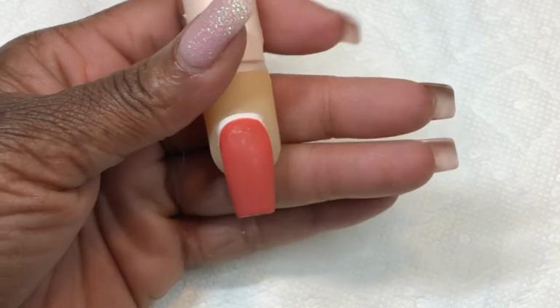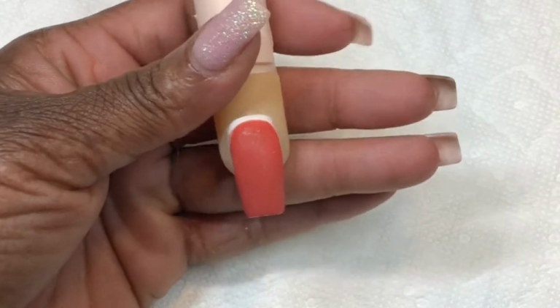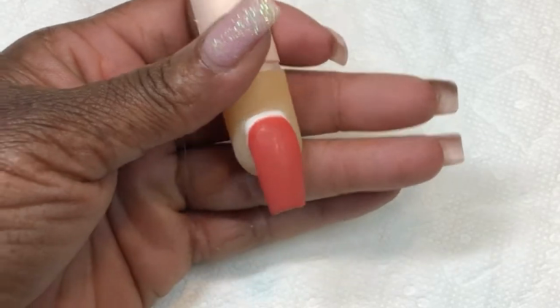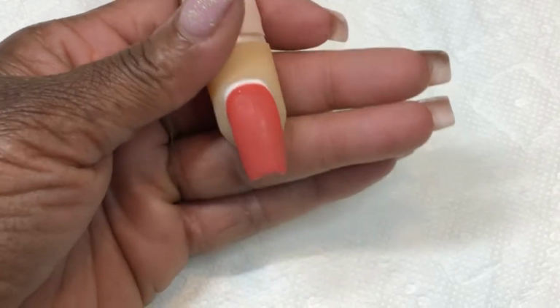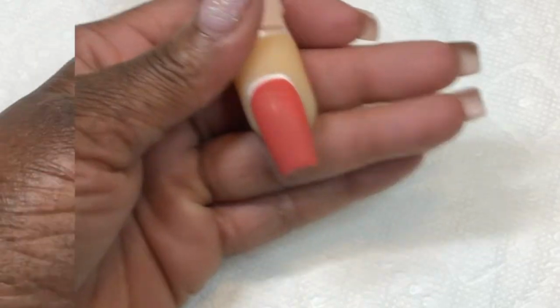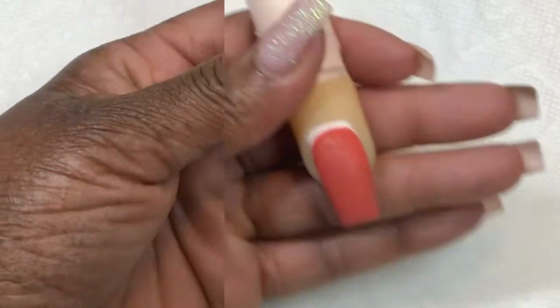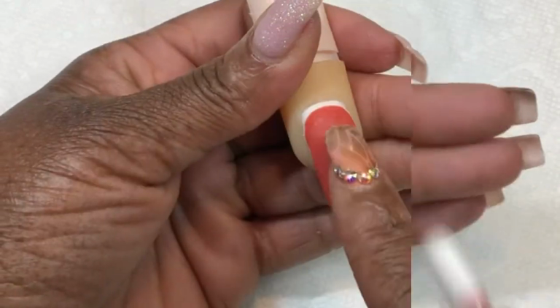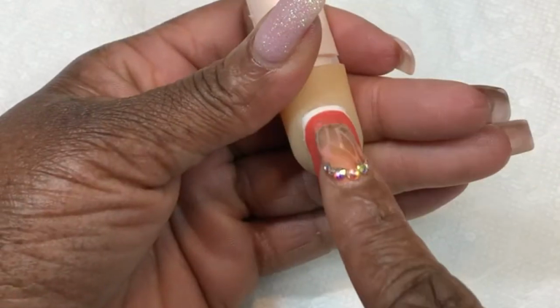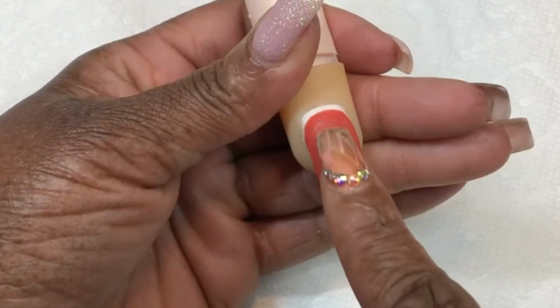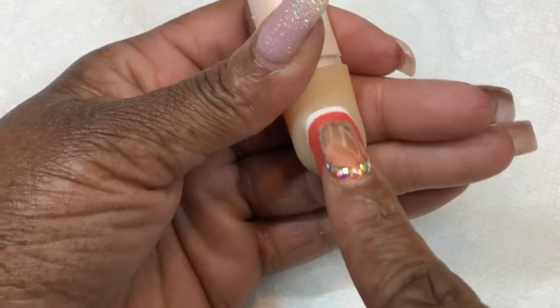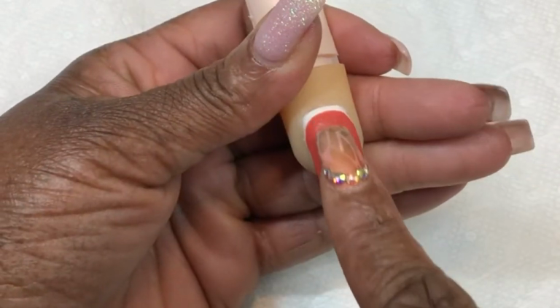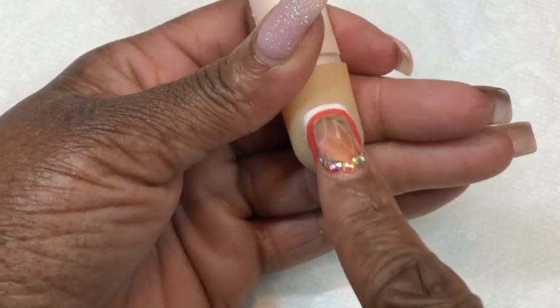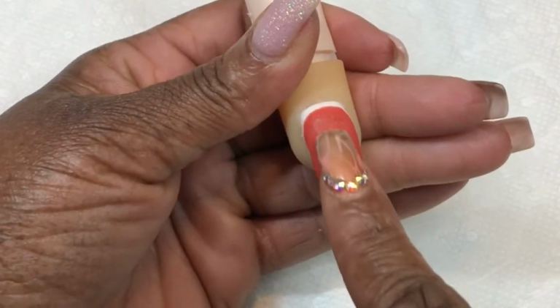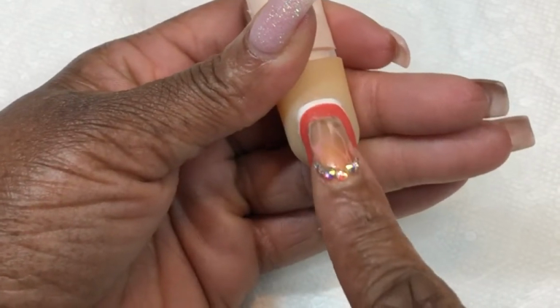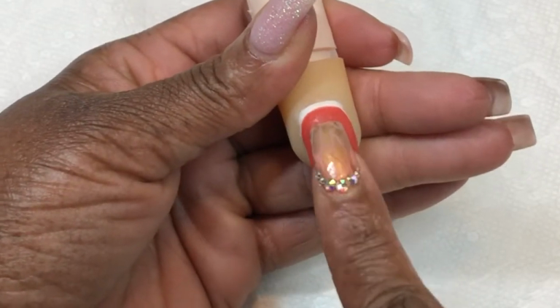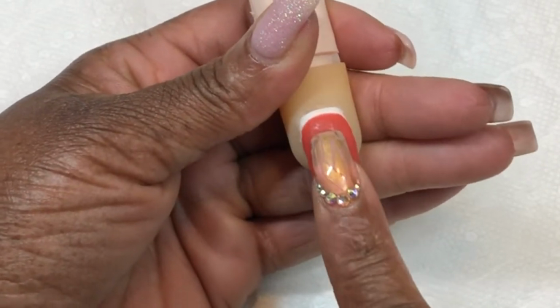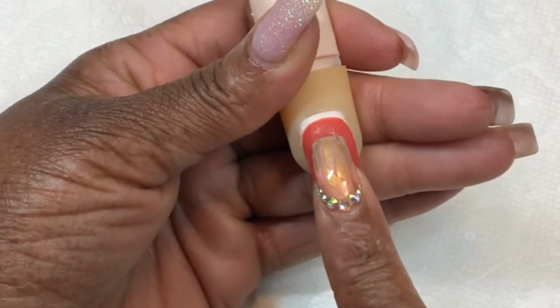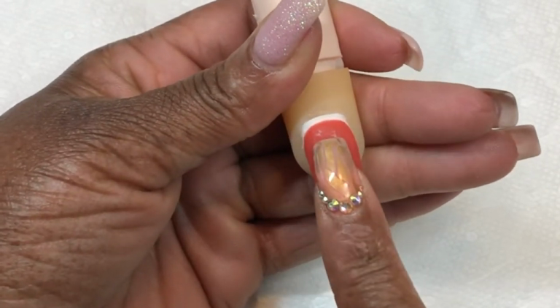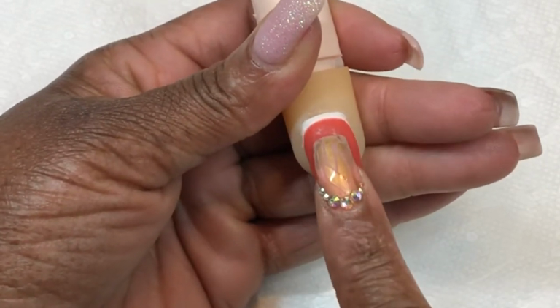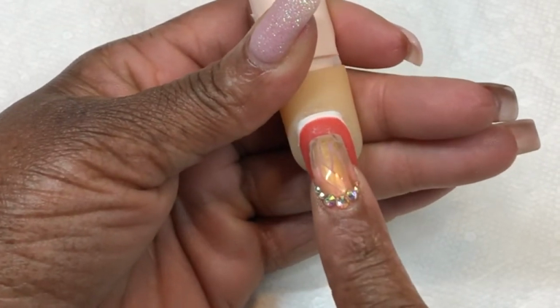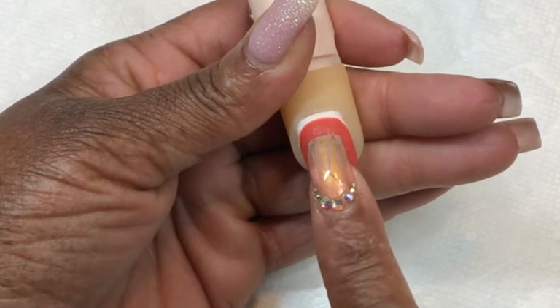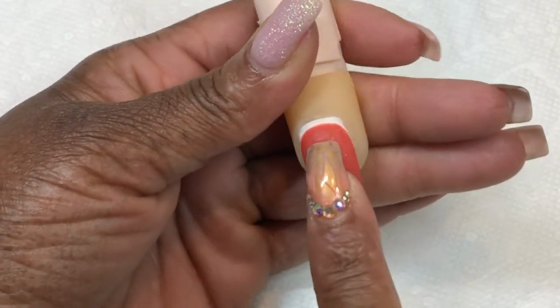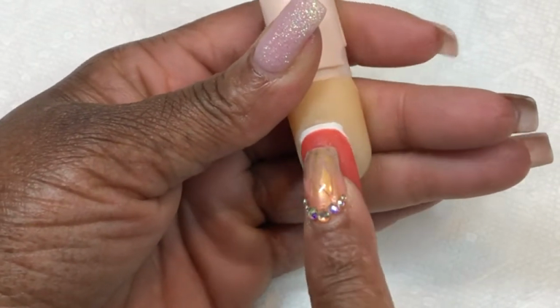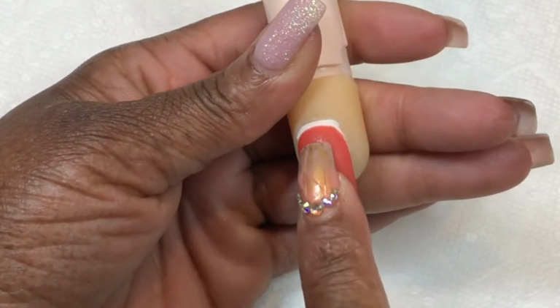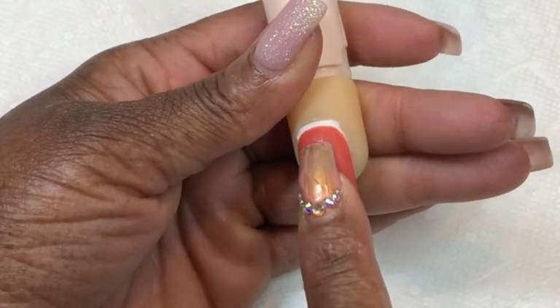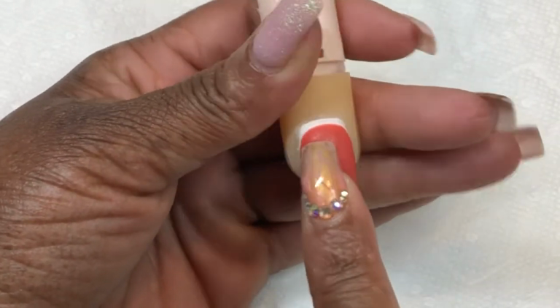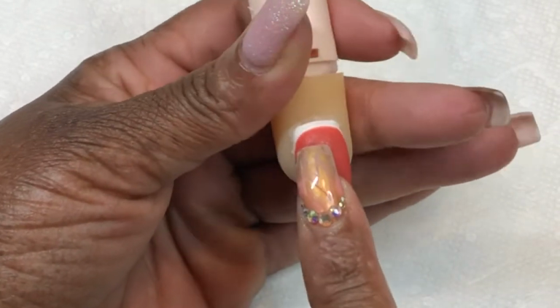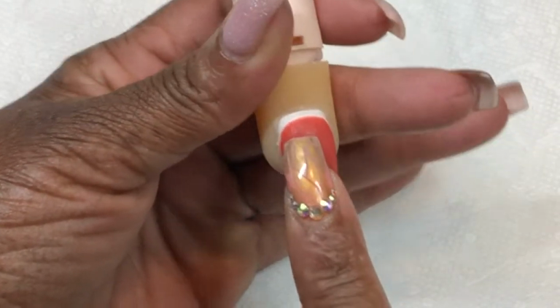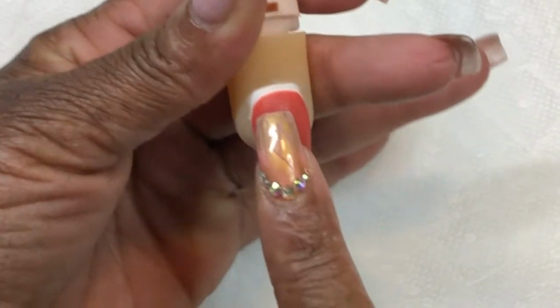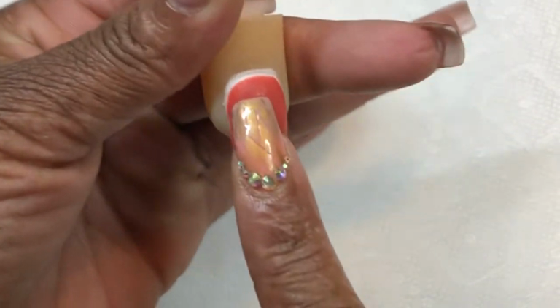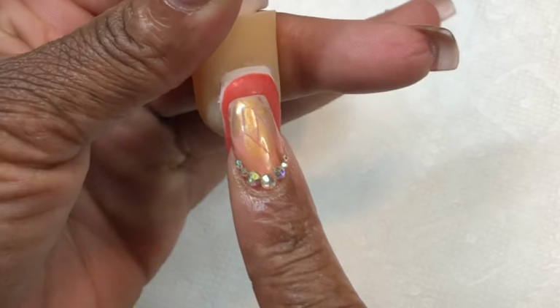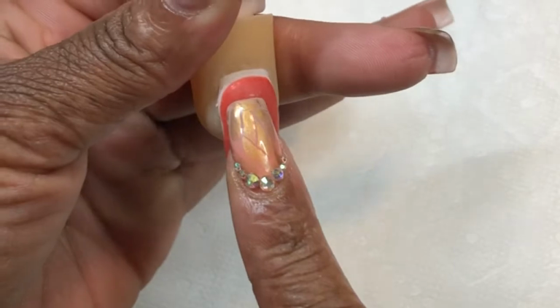Just this zone in here from each side of my fingernail.